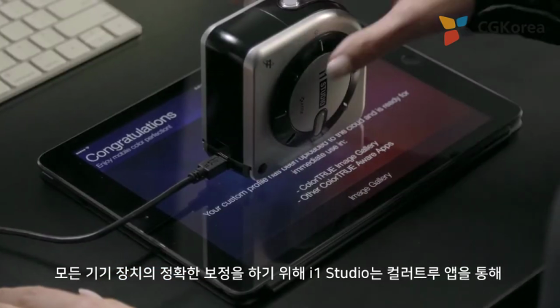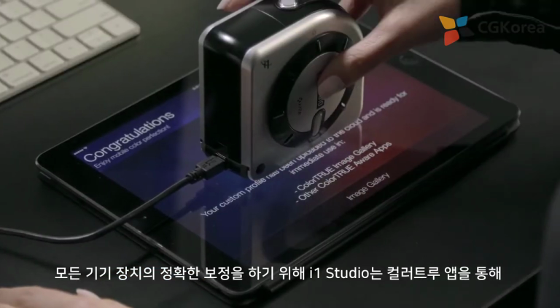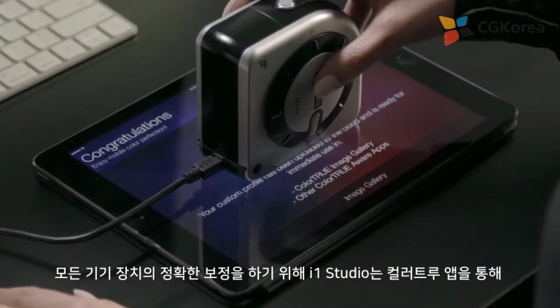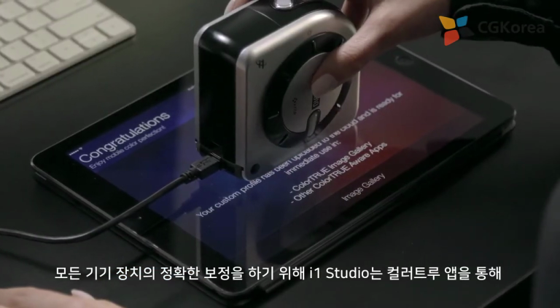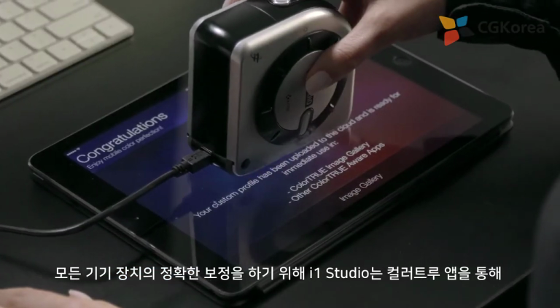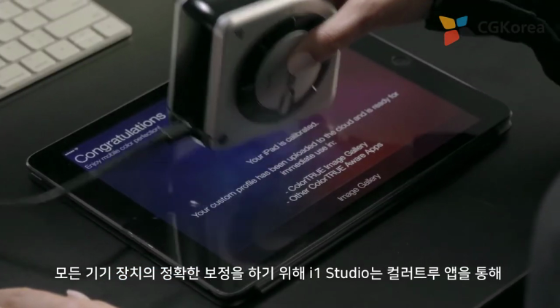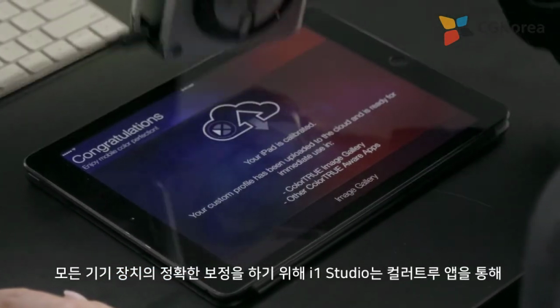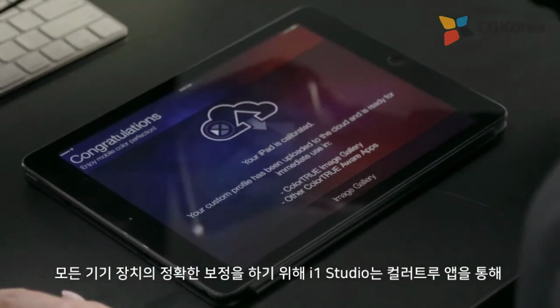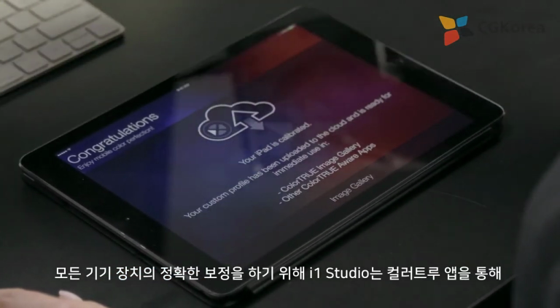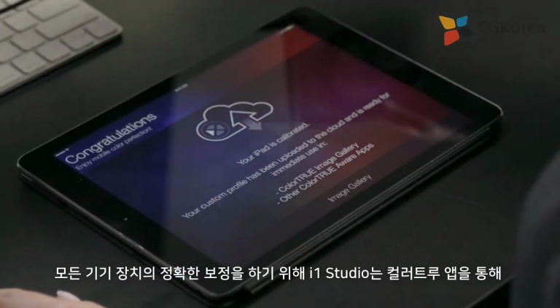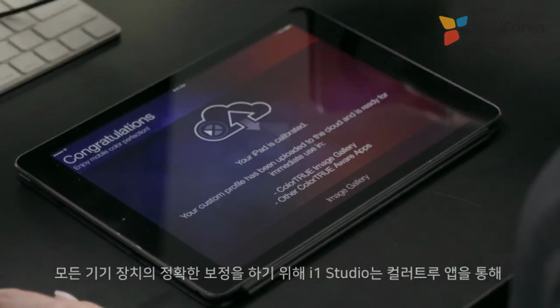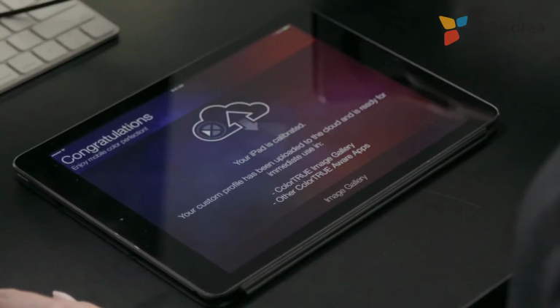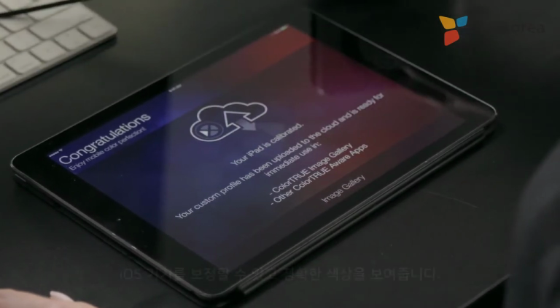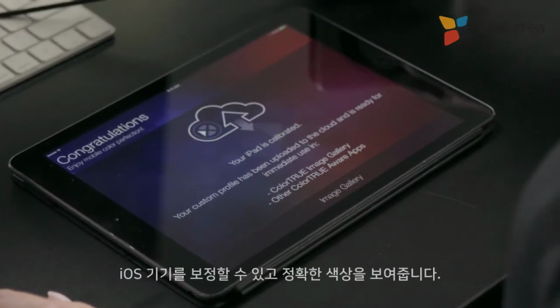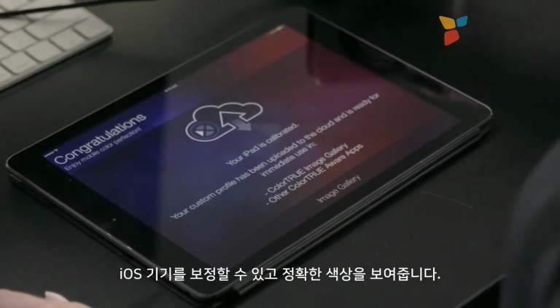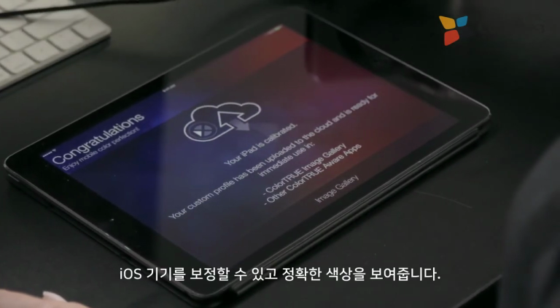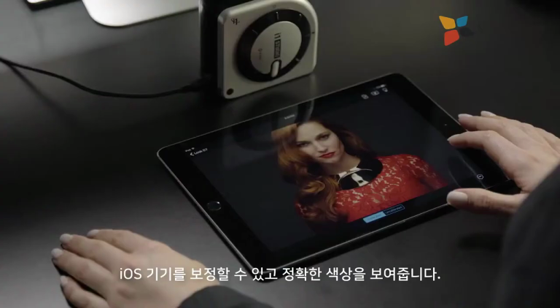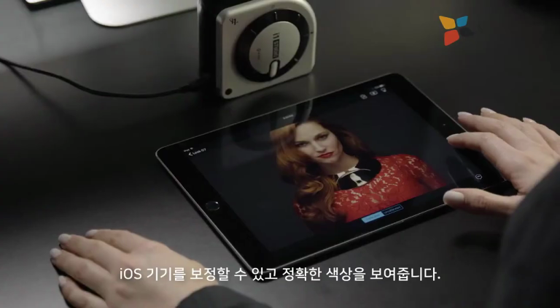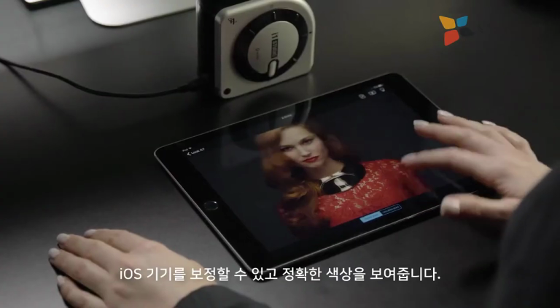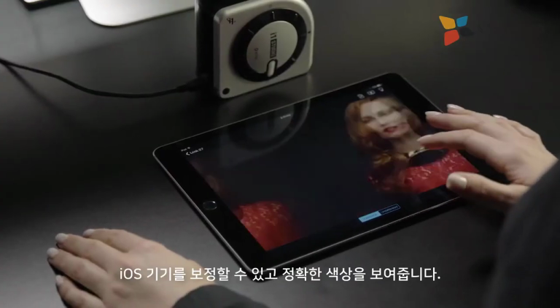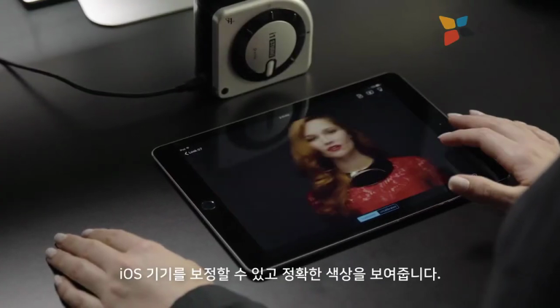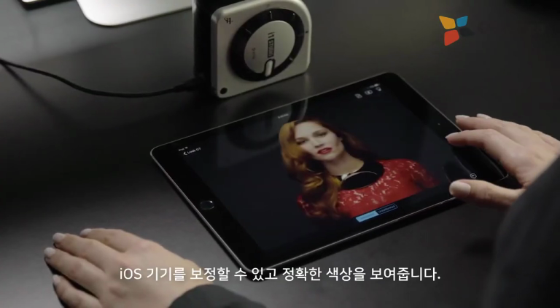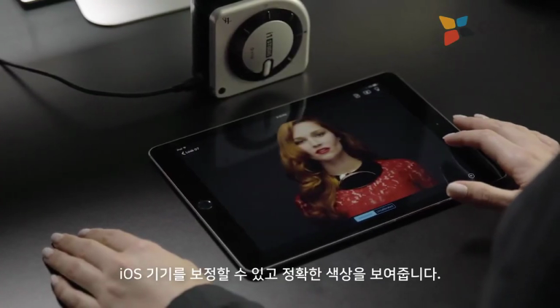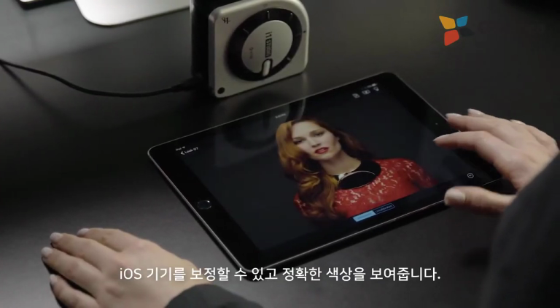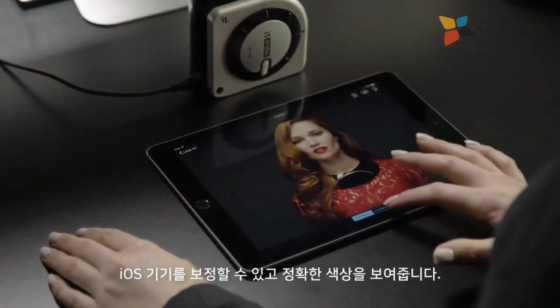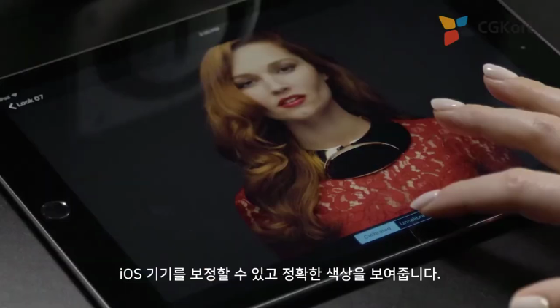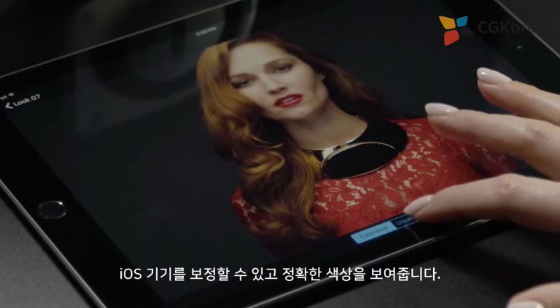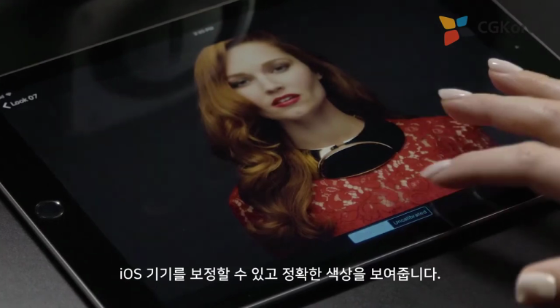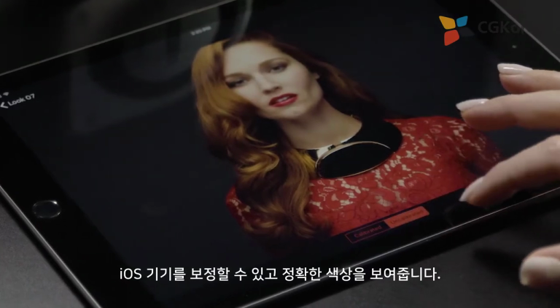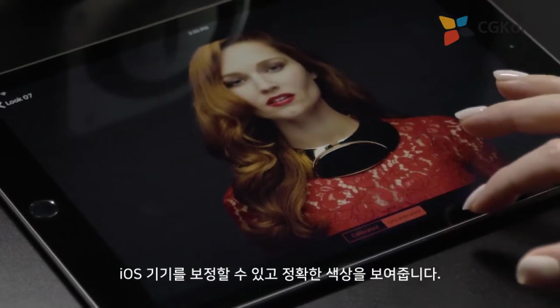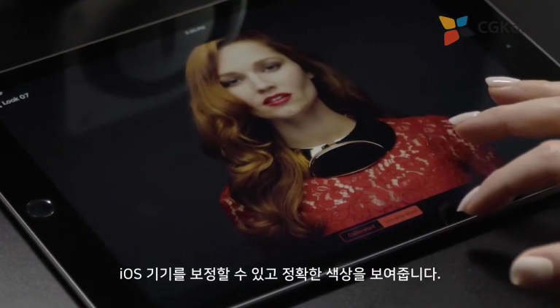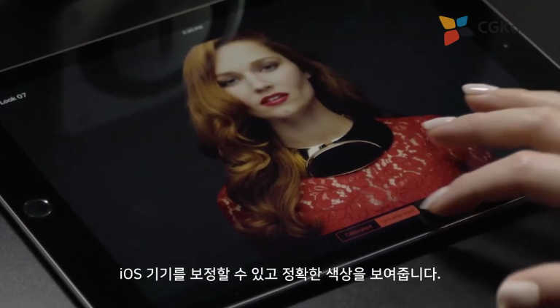To round out perfect calibration across all your devices, the i1 Studio calibrates your mobile iOS devices for accurate color viewing within the ColorTrue app.